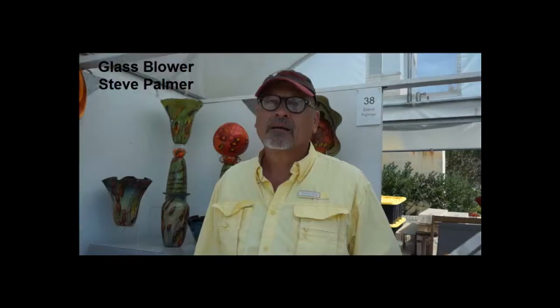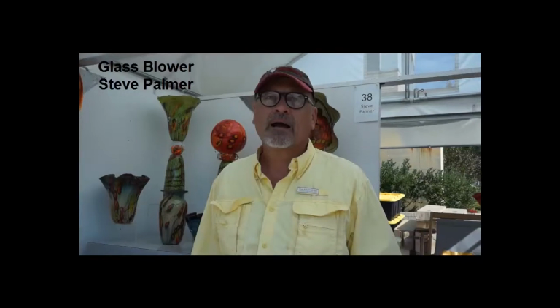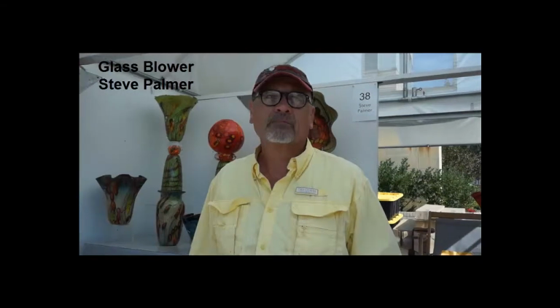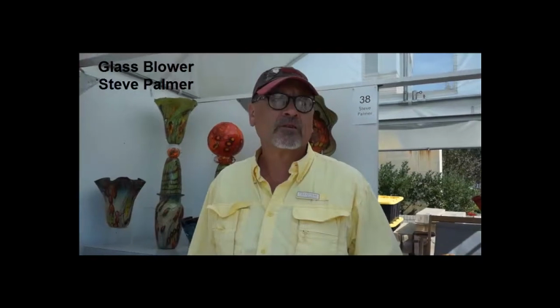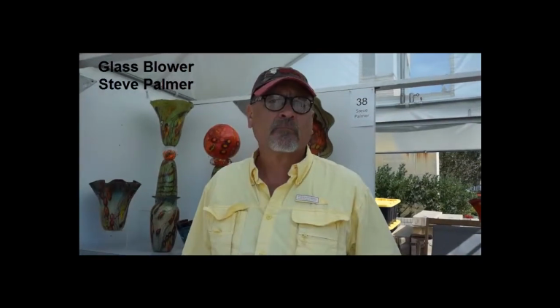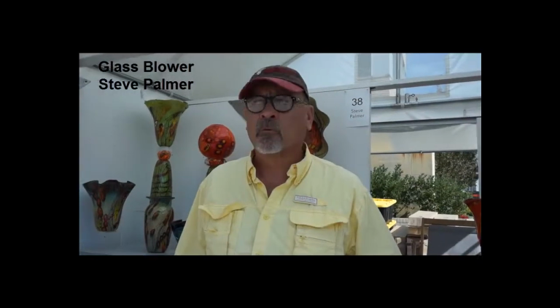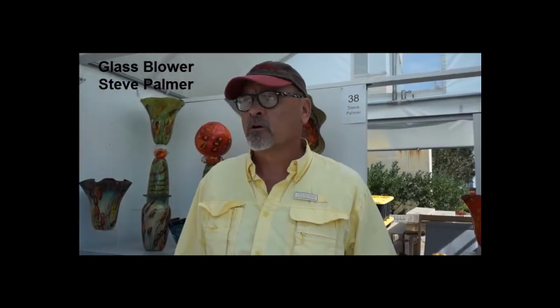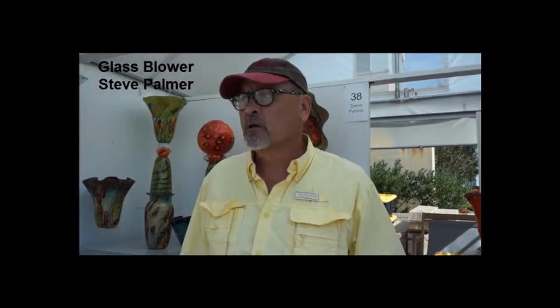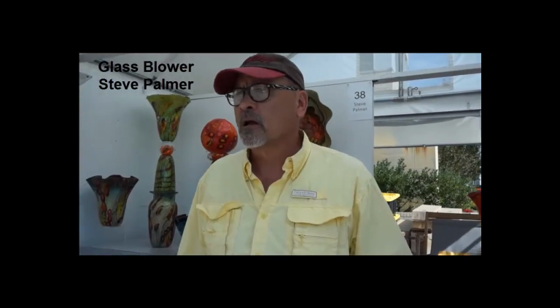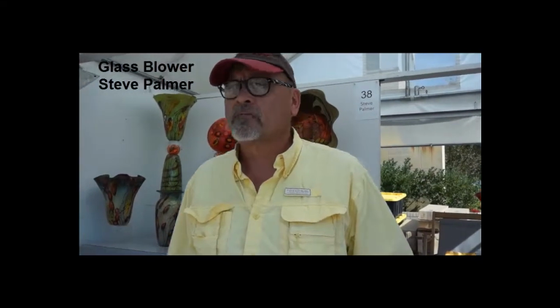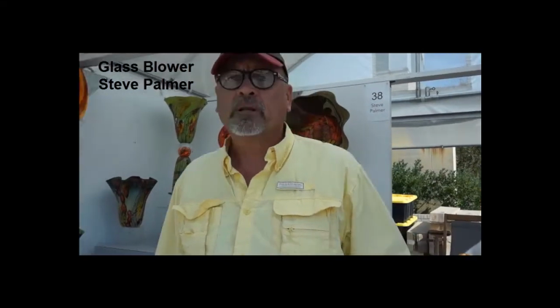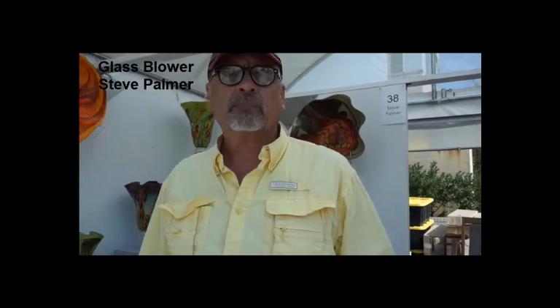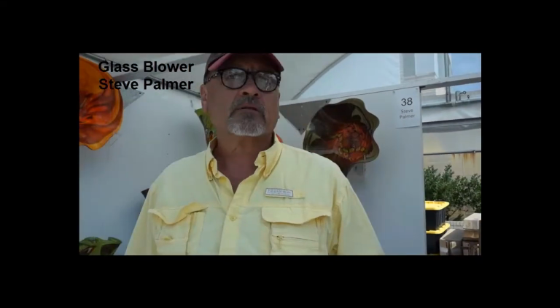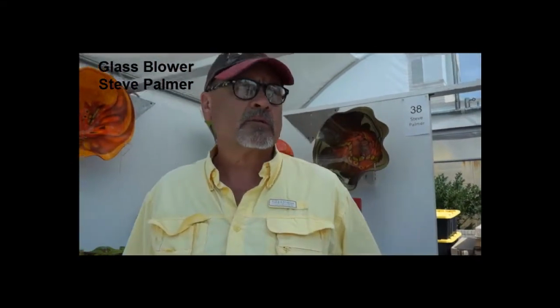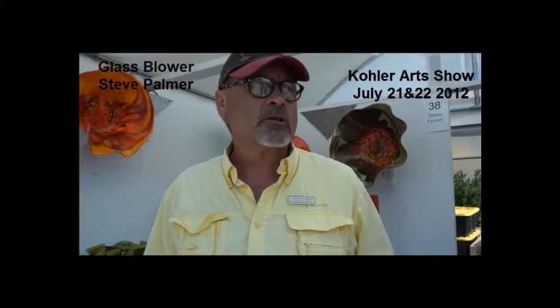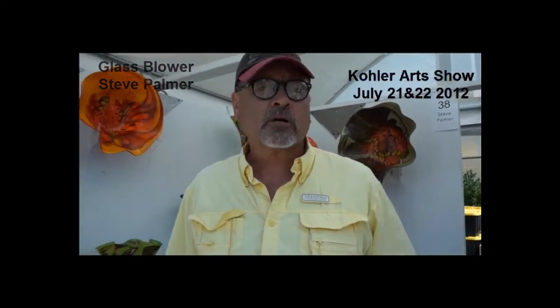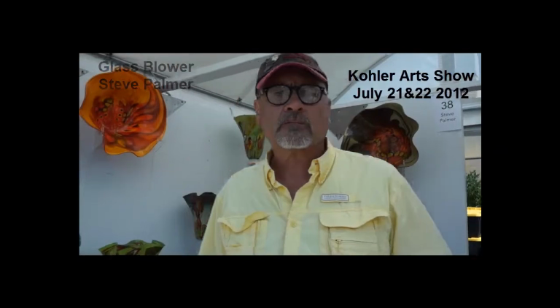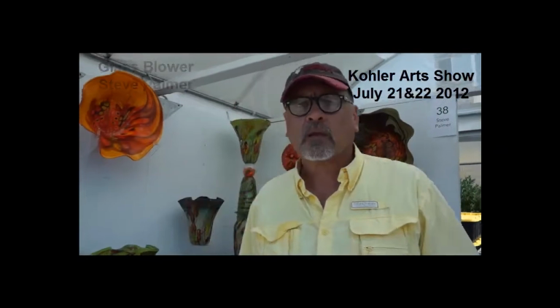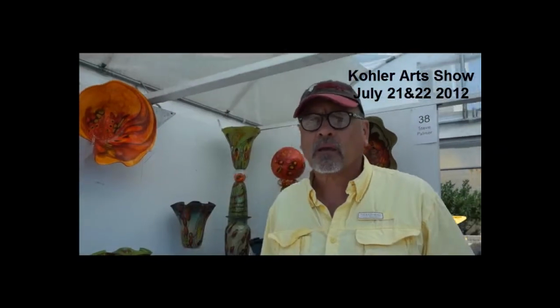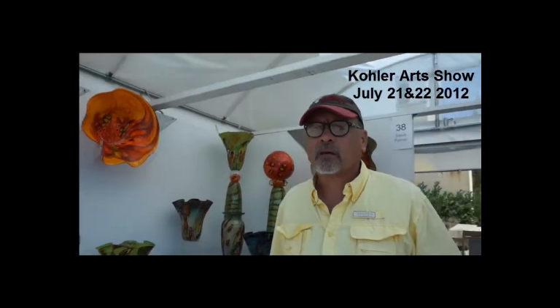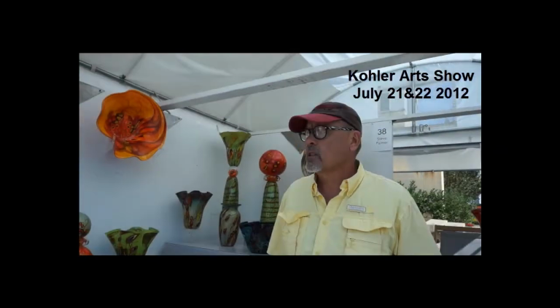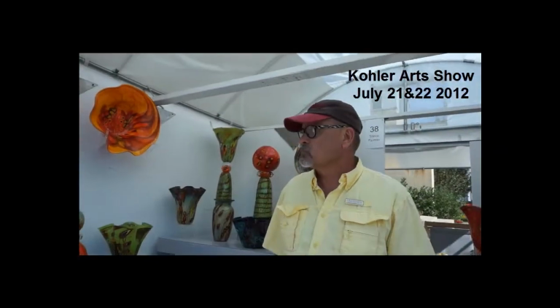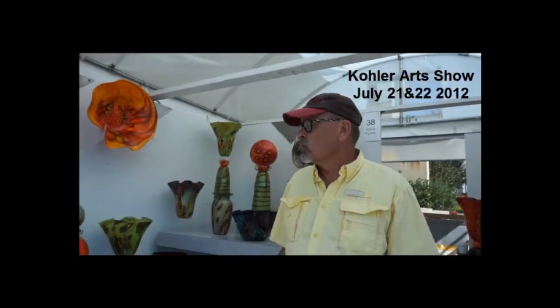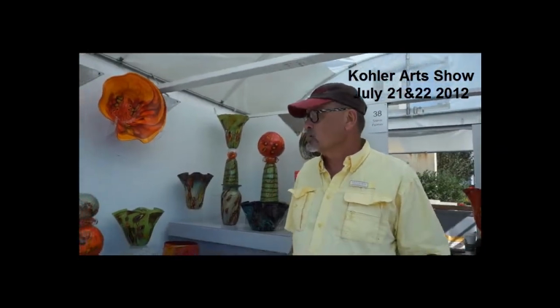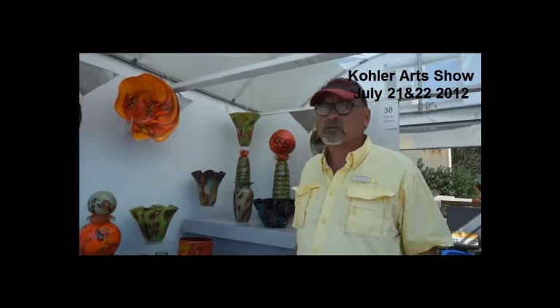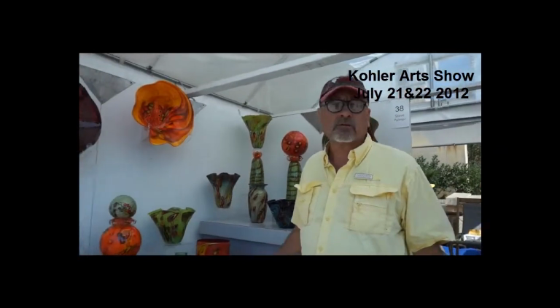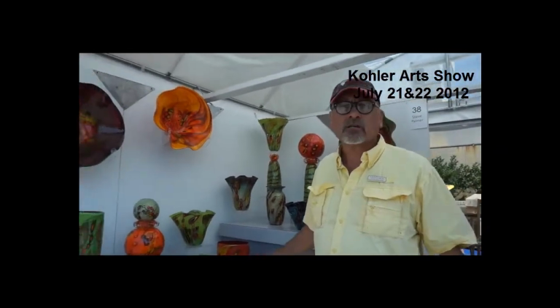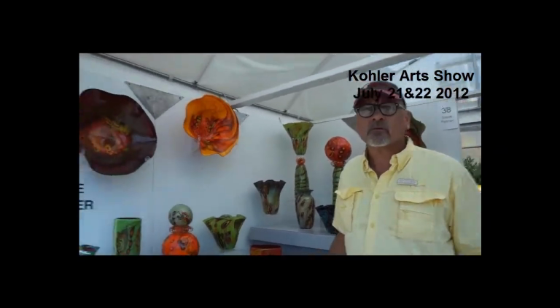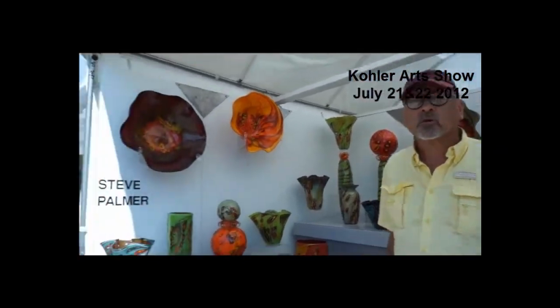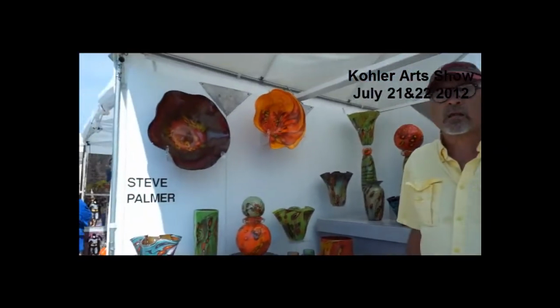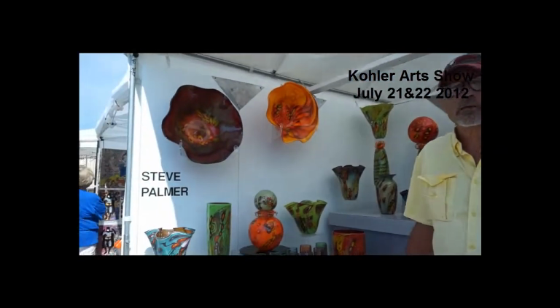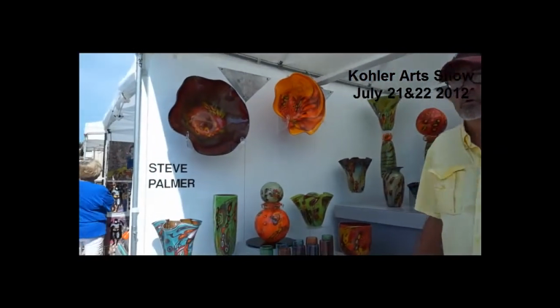Hi, I'm Steve Palmer from Minneapolis, Minnesota, and I'm a glass blower. This is some of the work that I do.